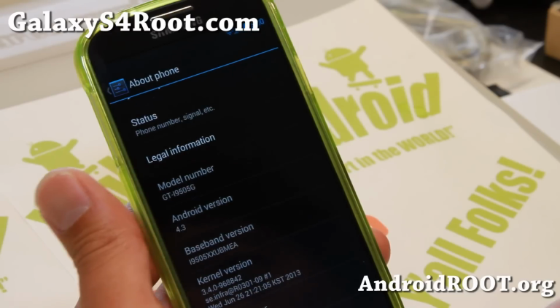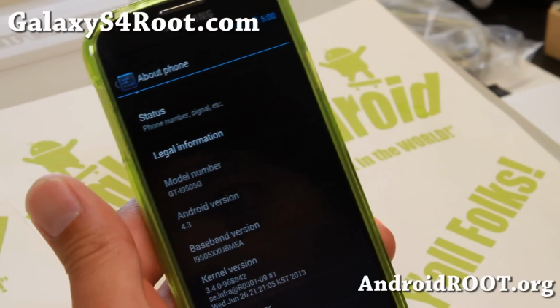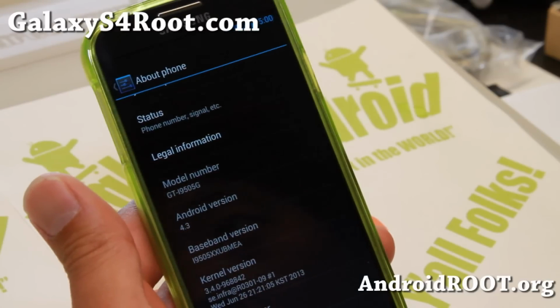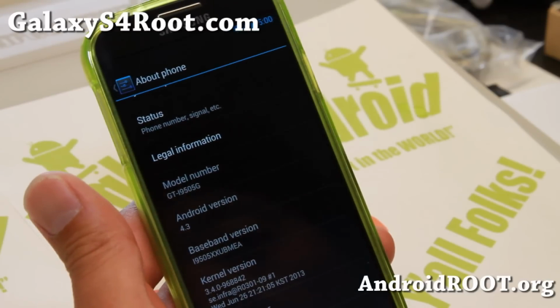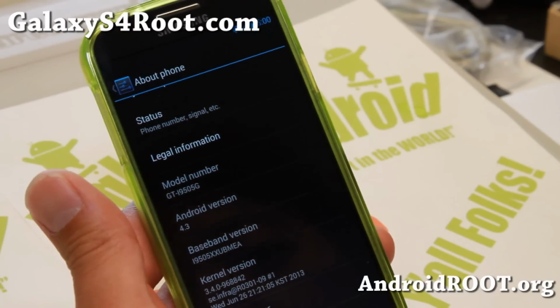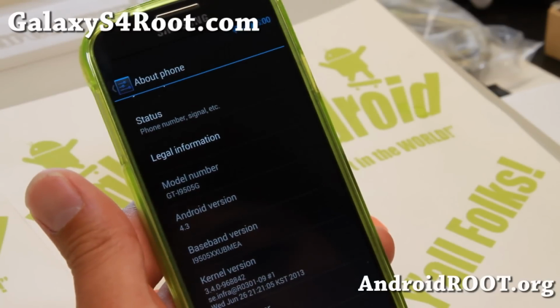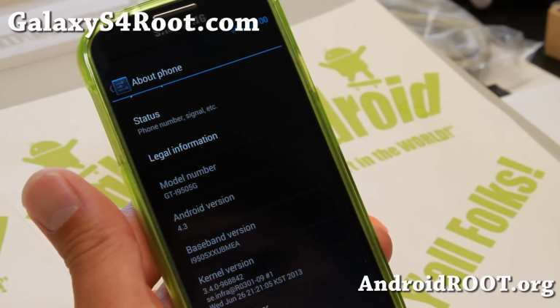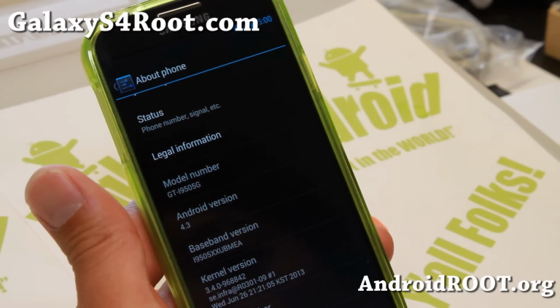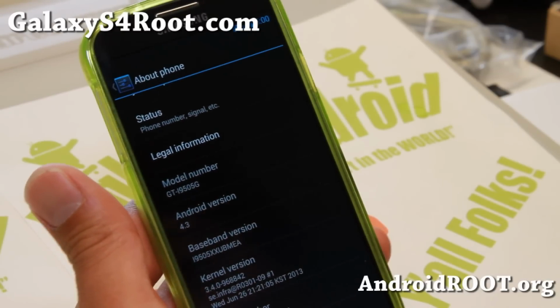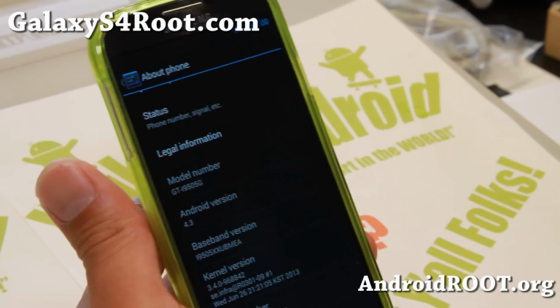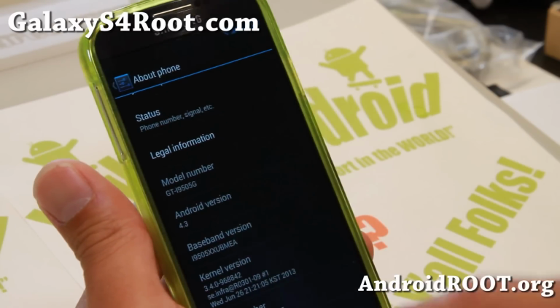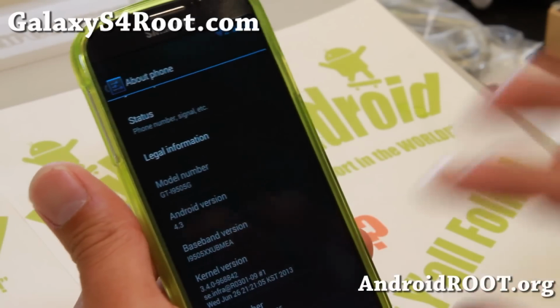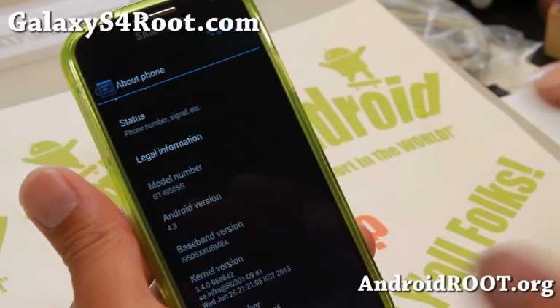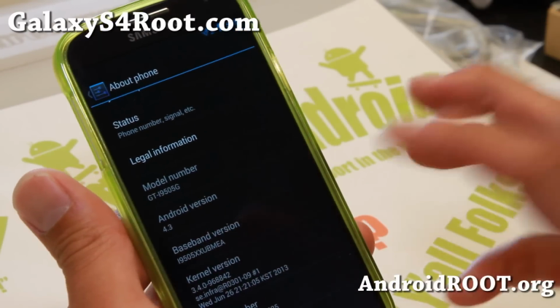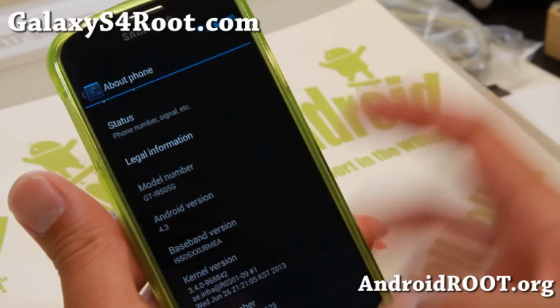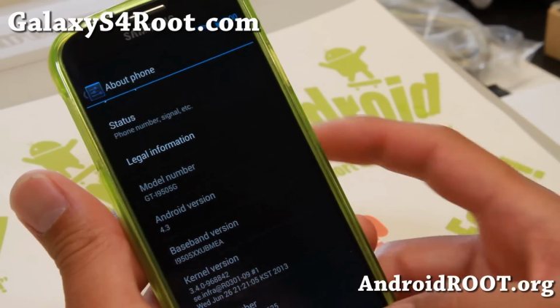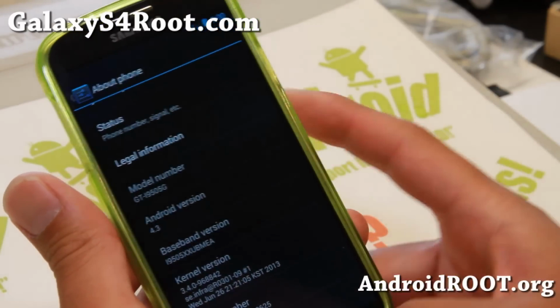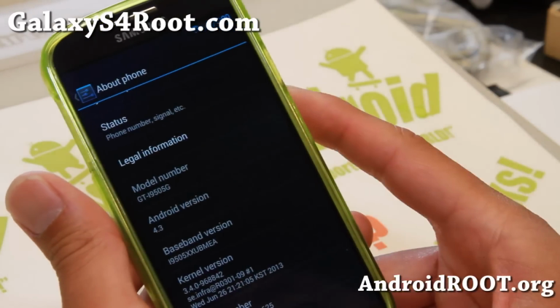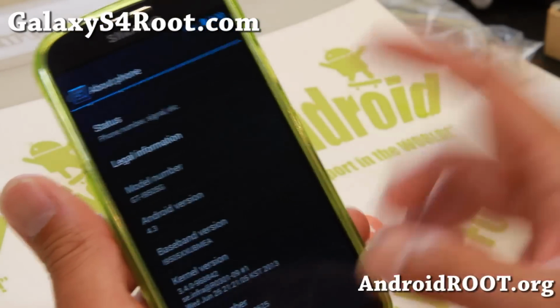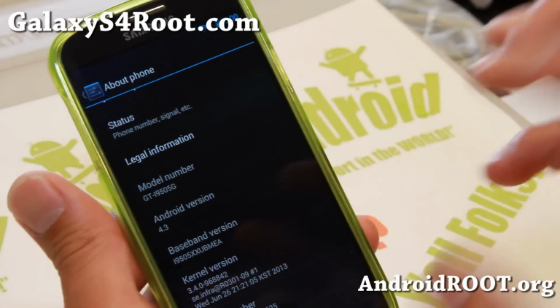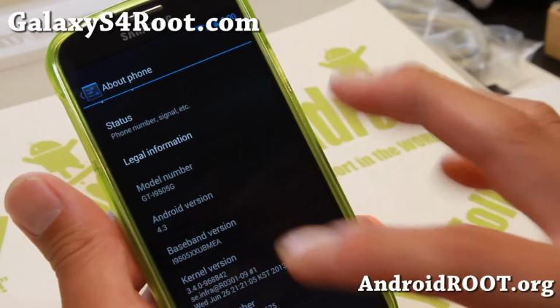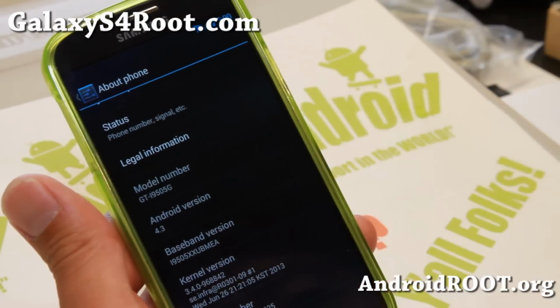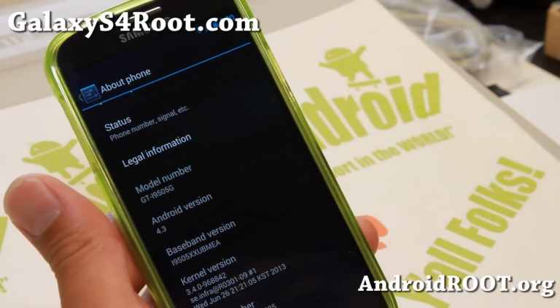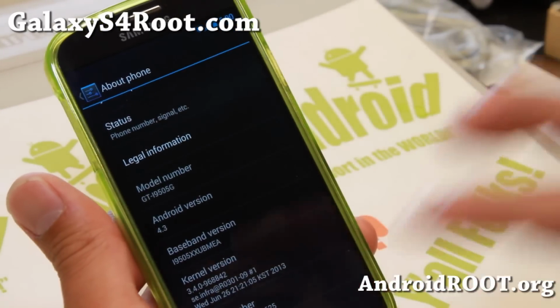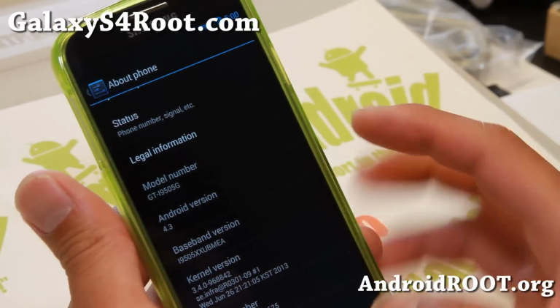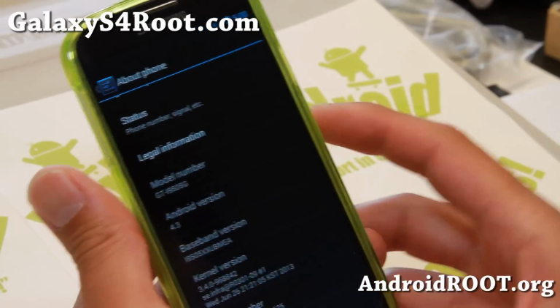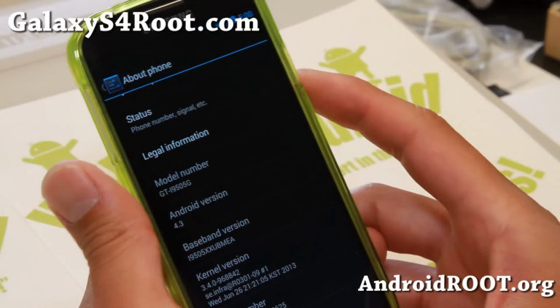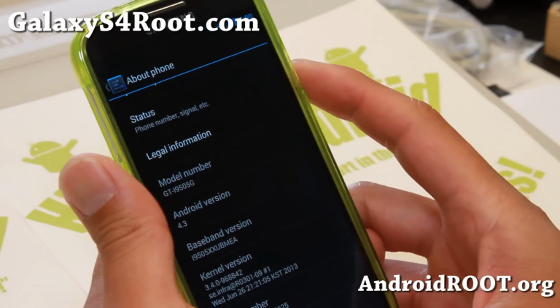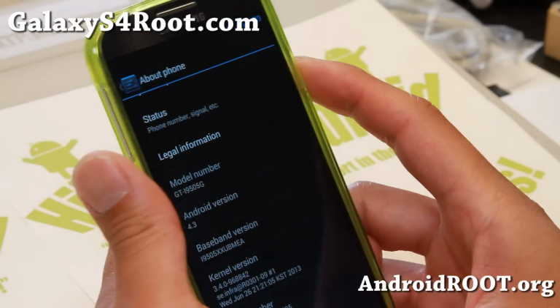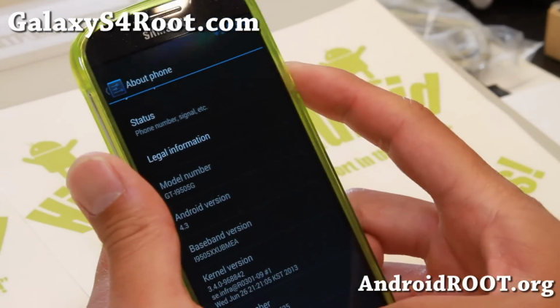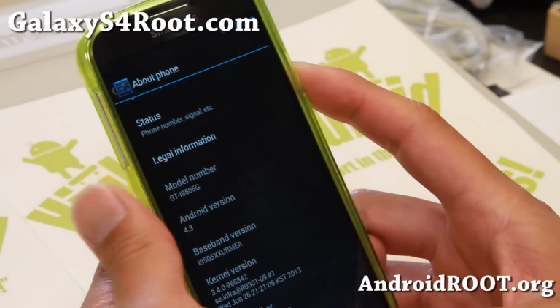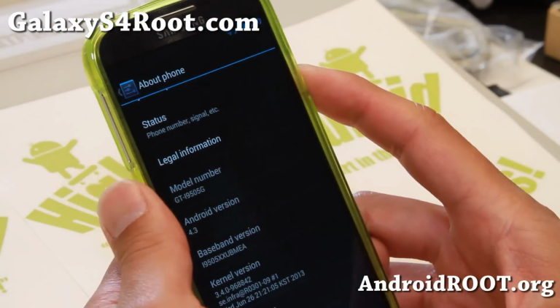Chainfire has a new zip file. Go ahead and download the zip file, copy it to your phone, or you can download it straight to your phone.